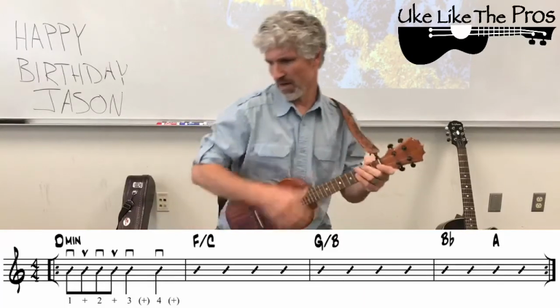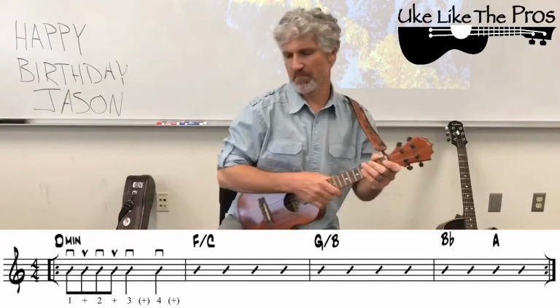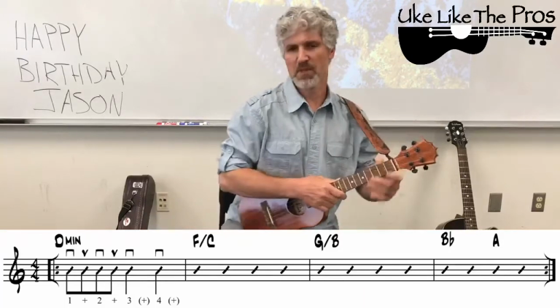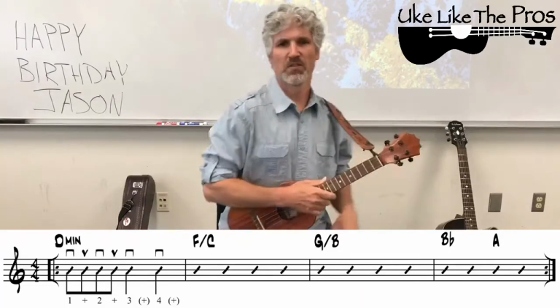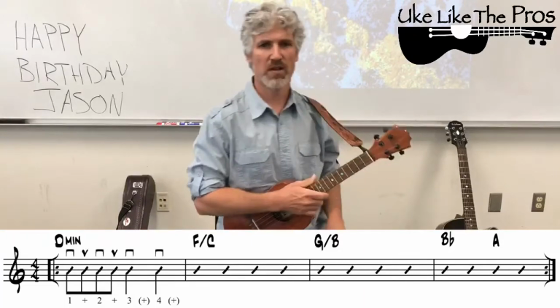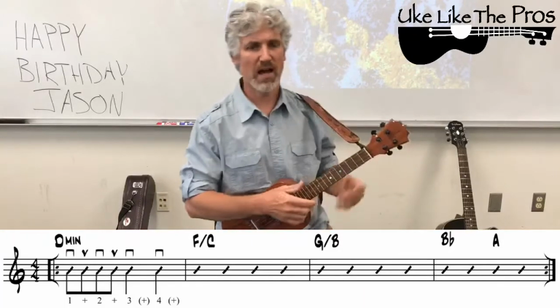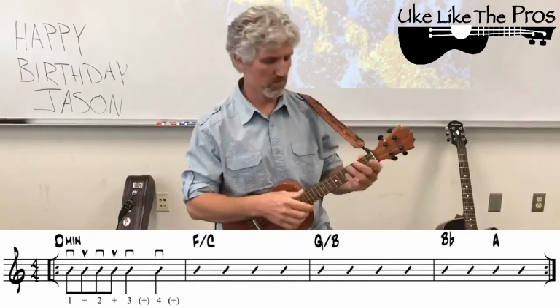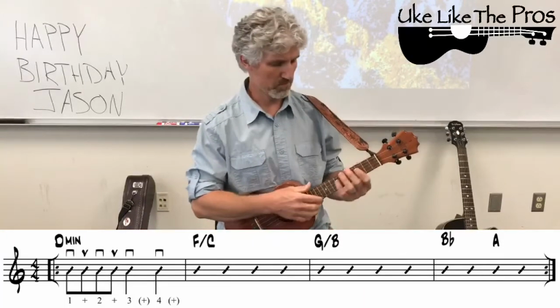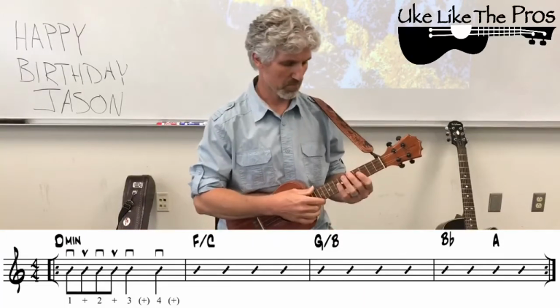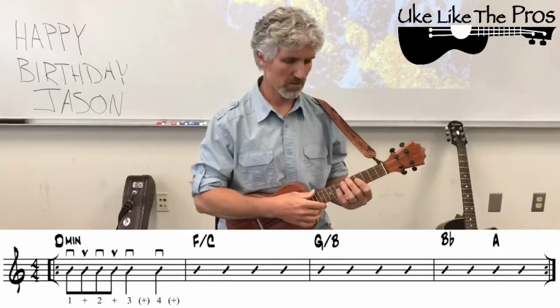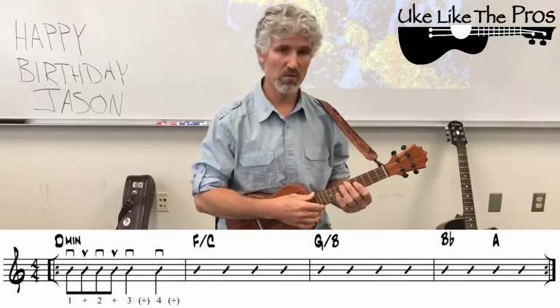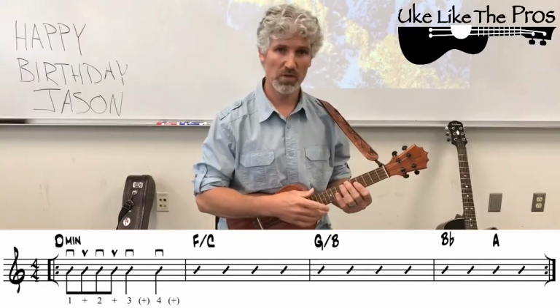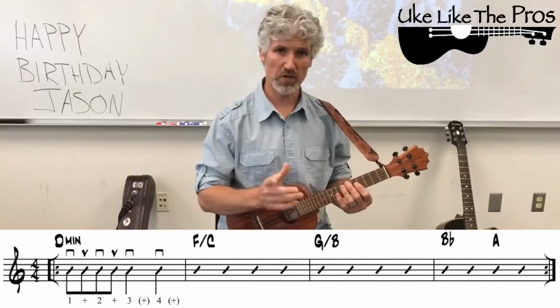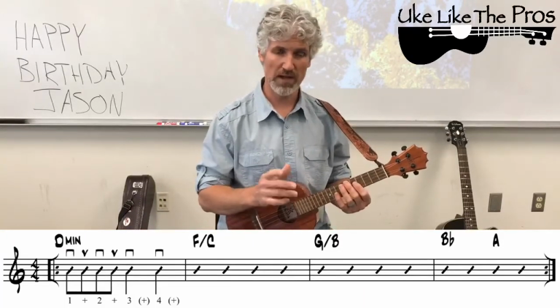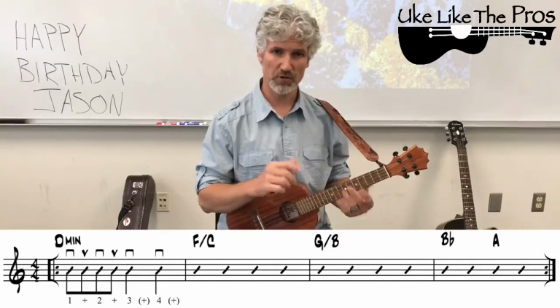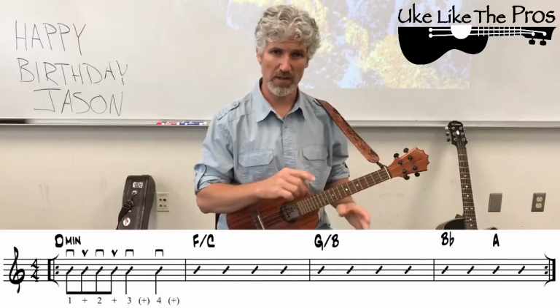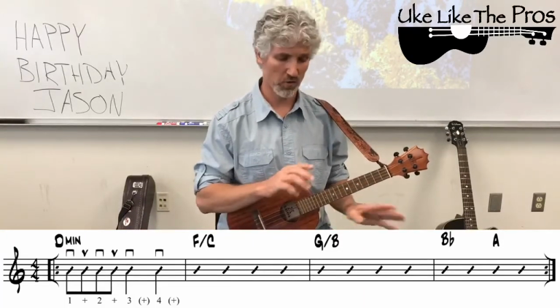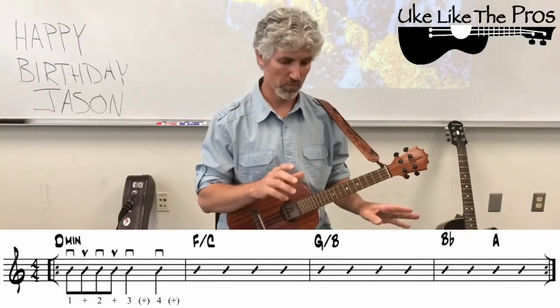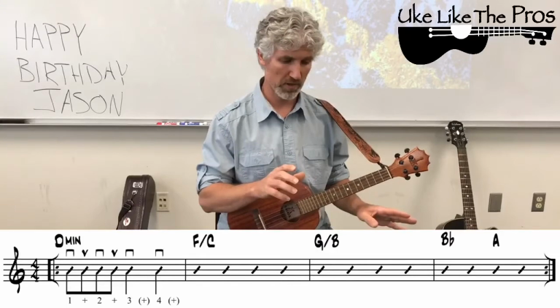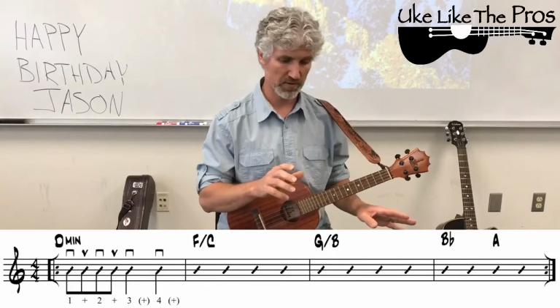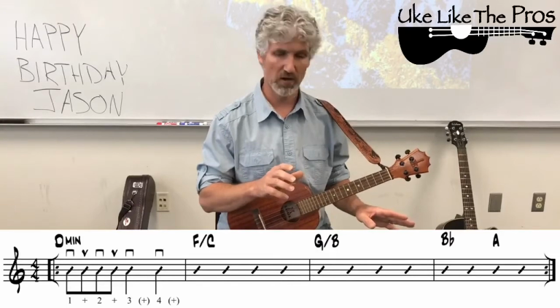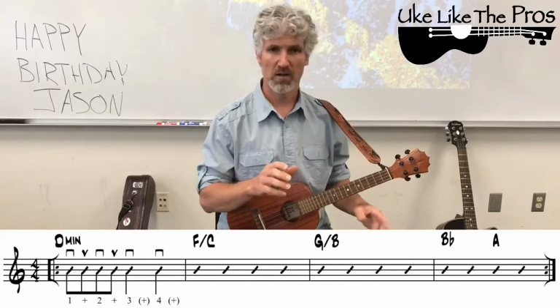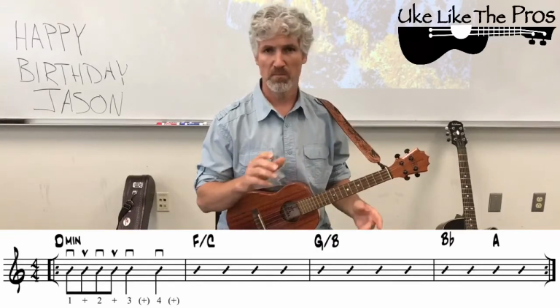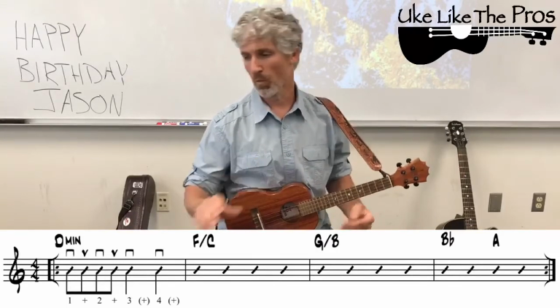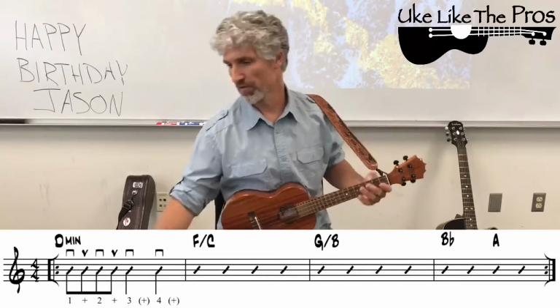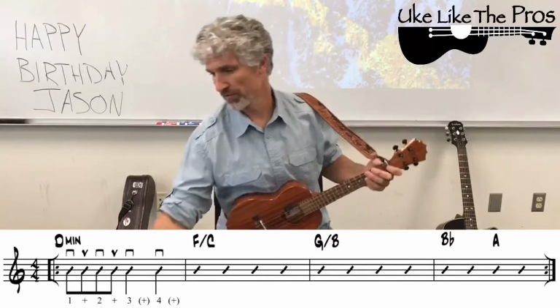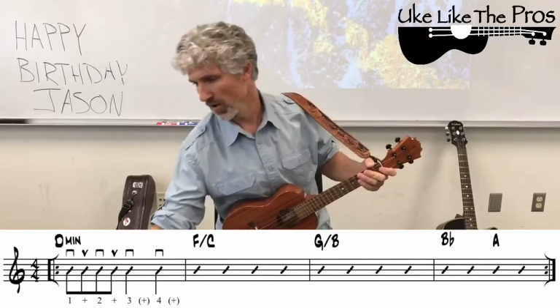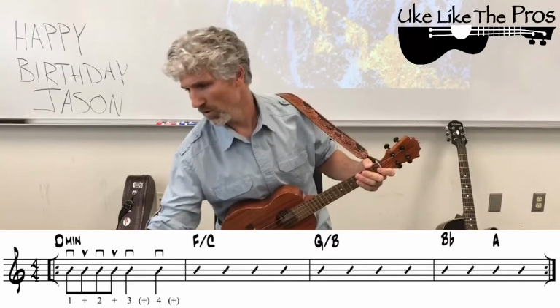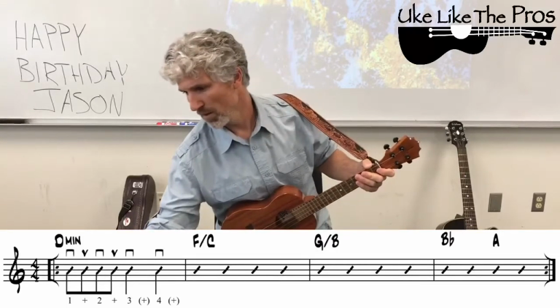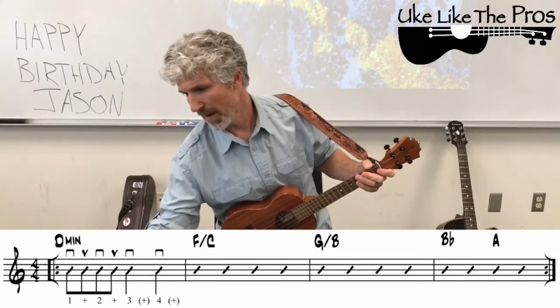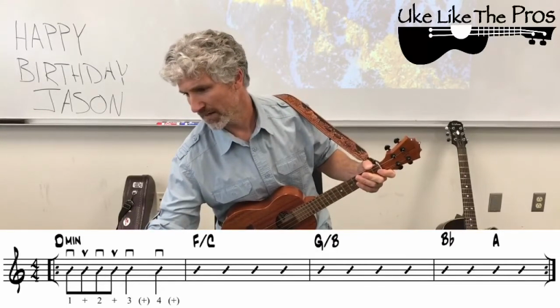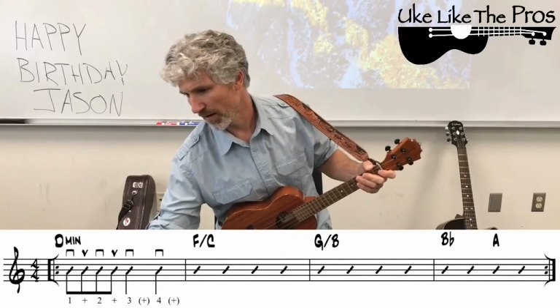Let's go ahead and try this whole progression with the slow backing track.